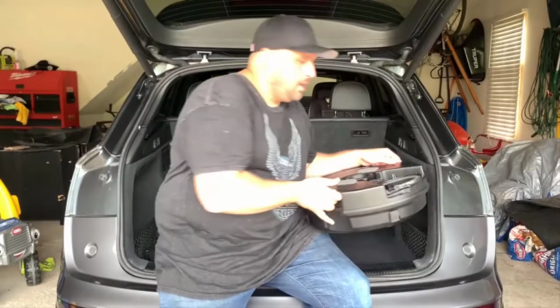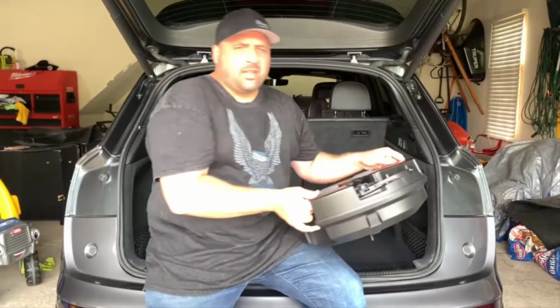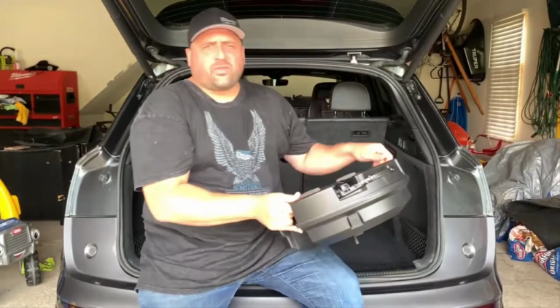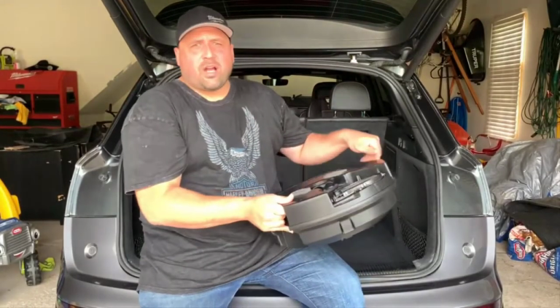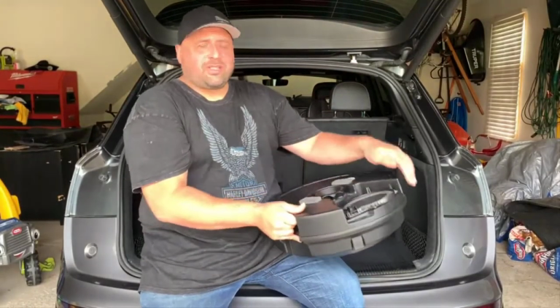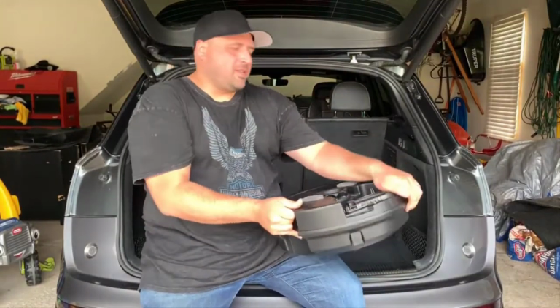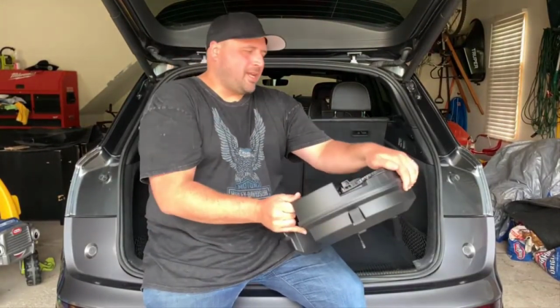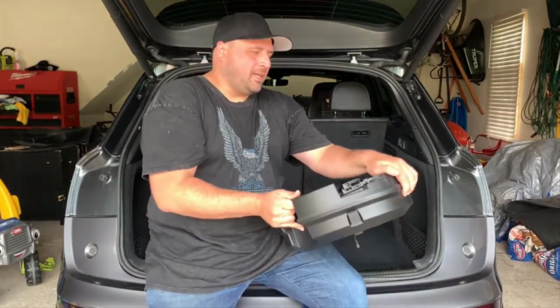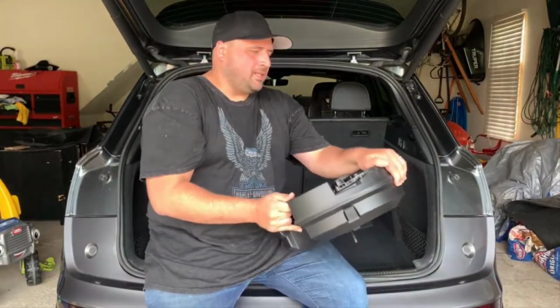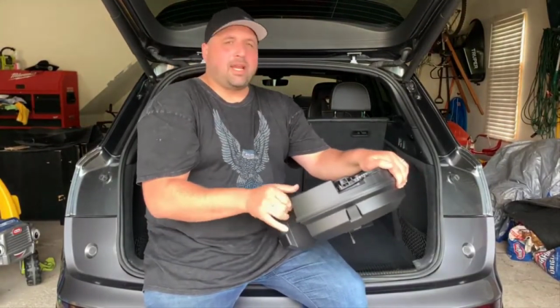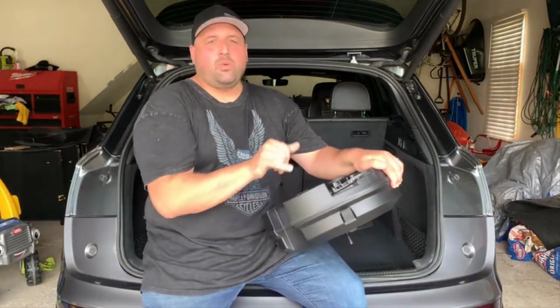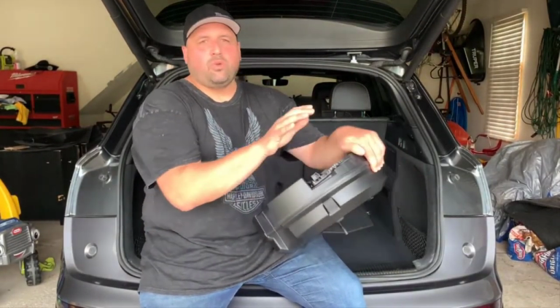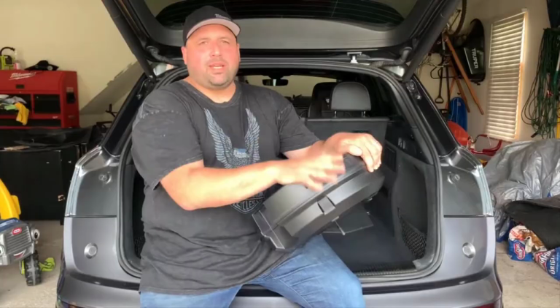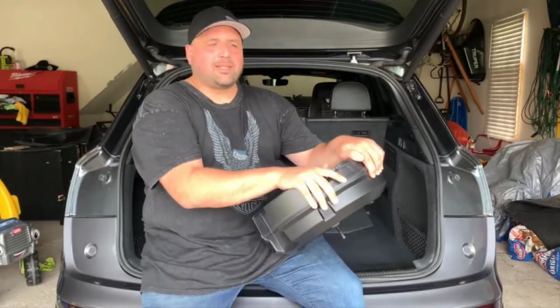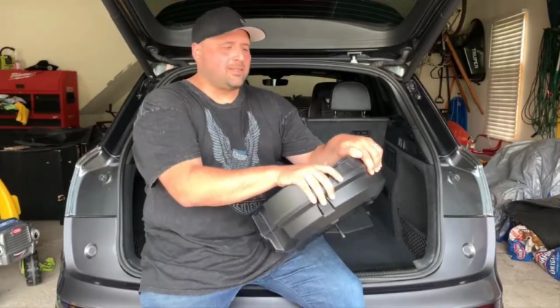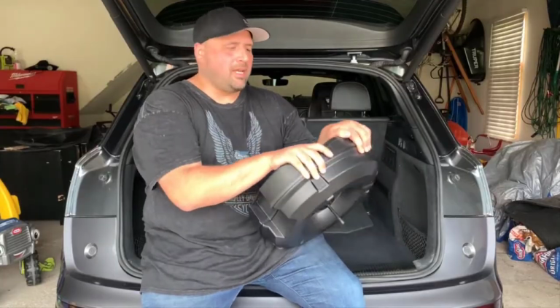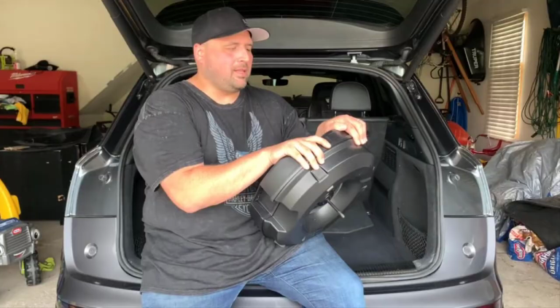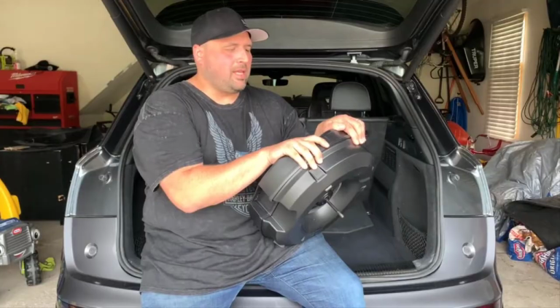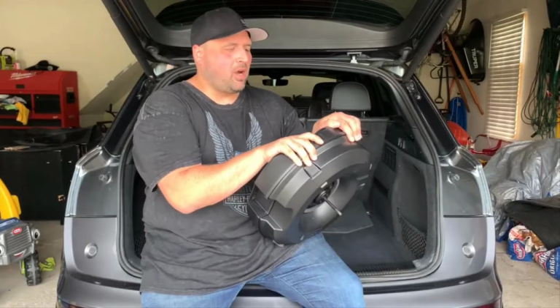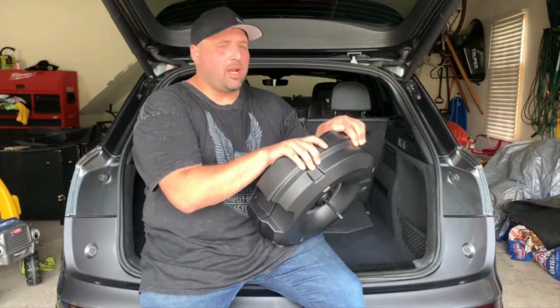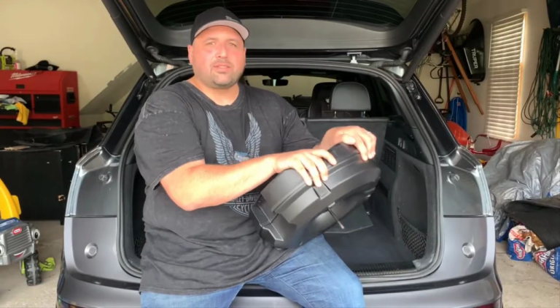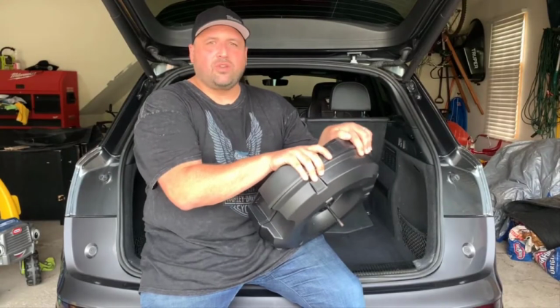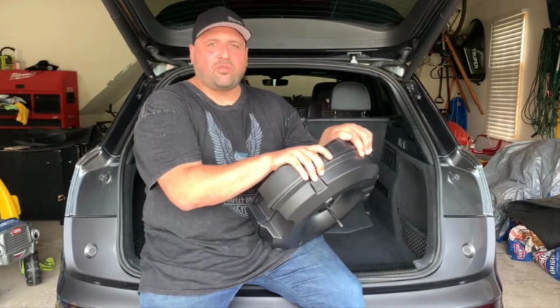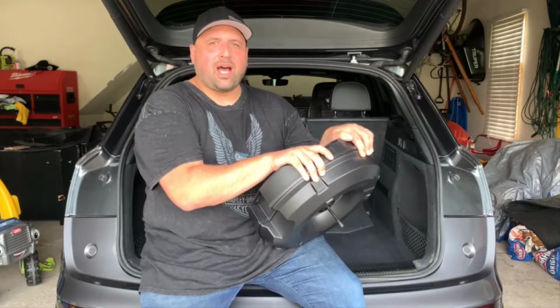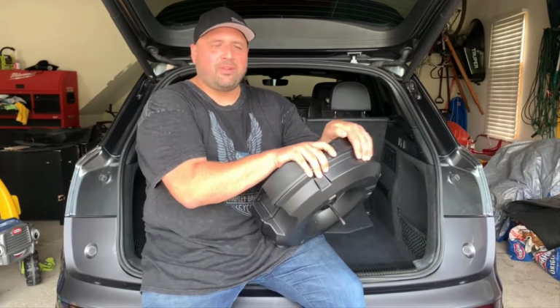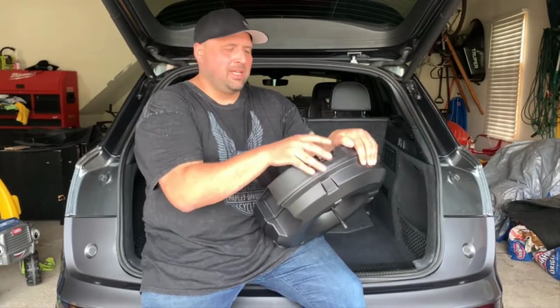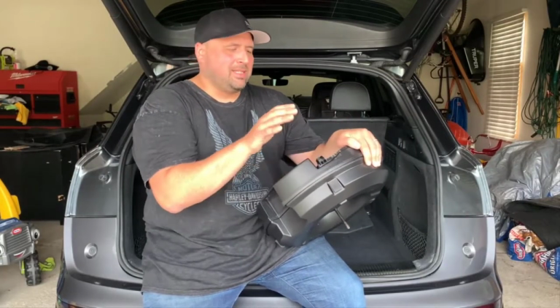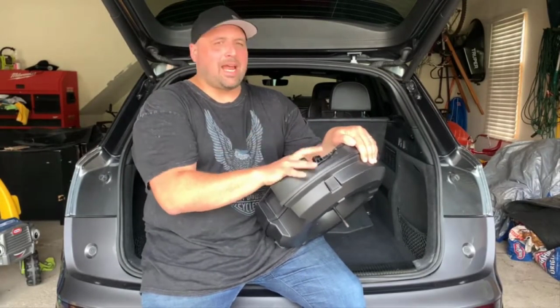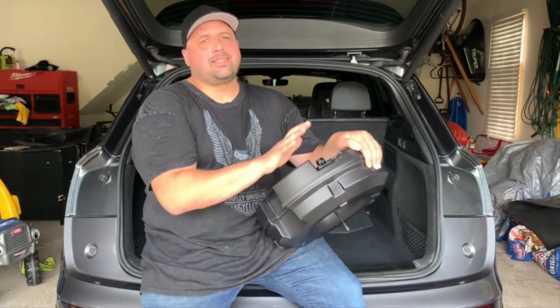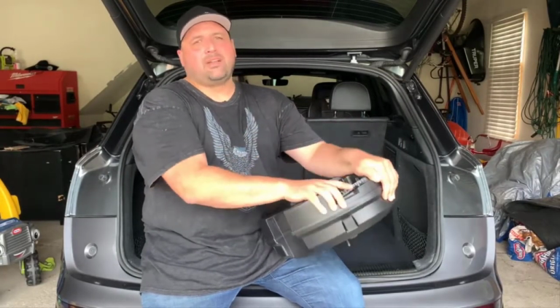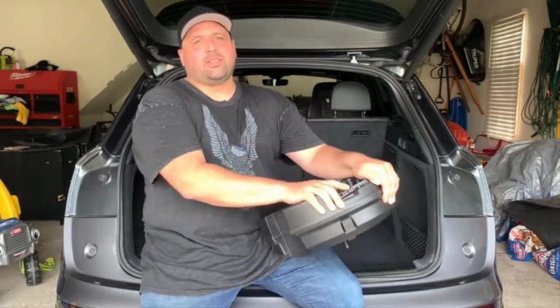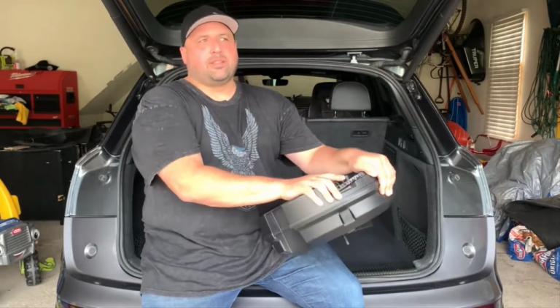Thanks for watching Tangents Daily. Today we will be discussing the Audi SQ5 stock sound system.